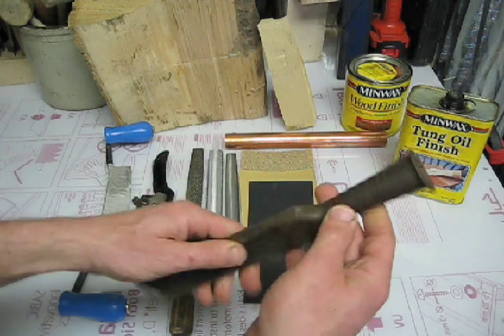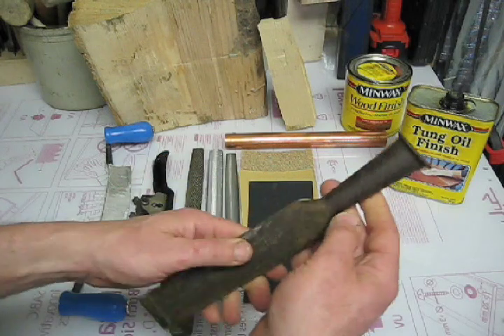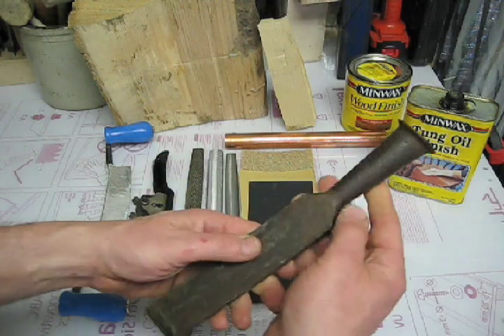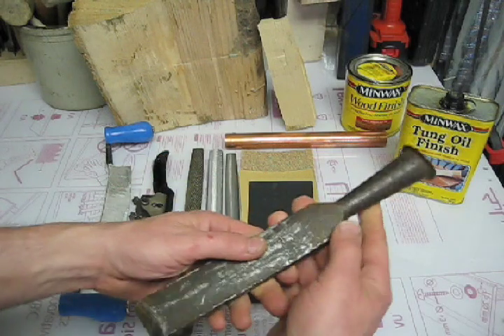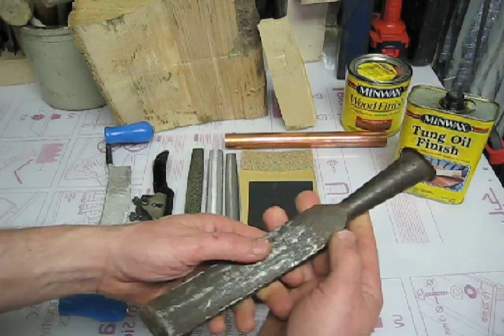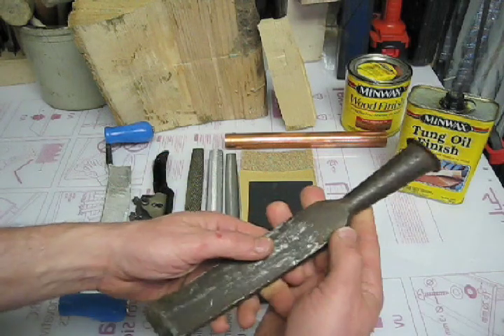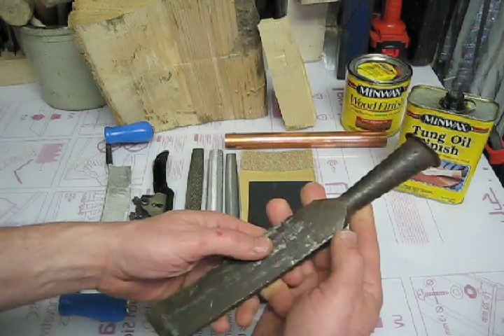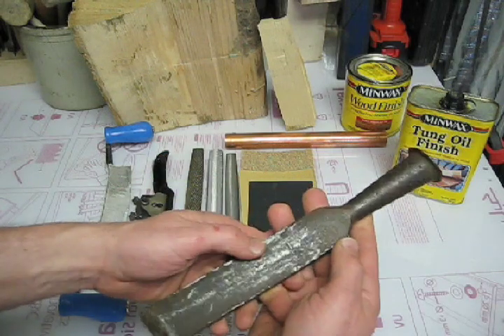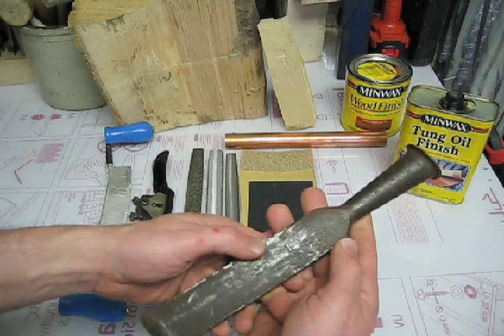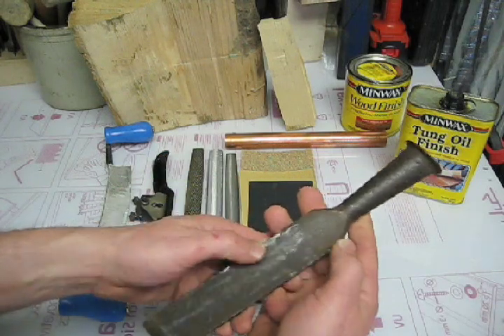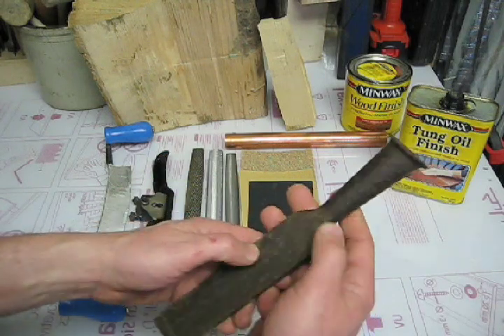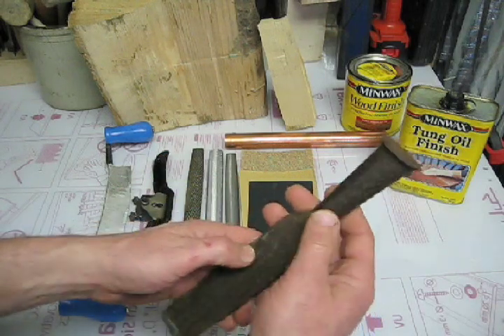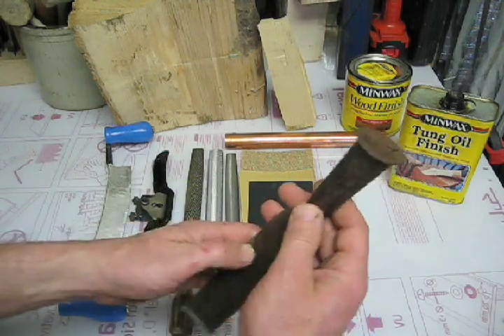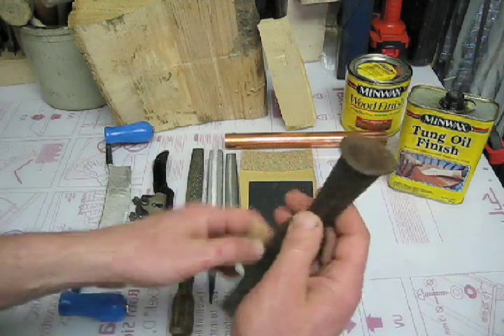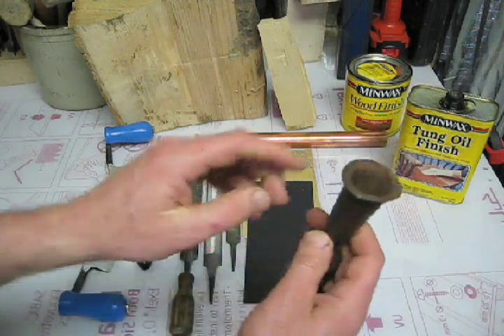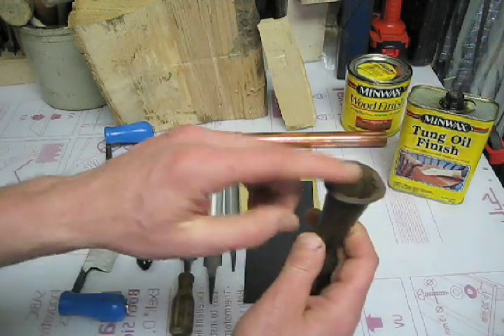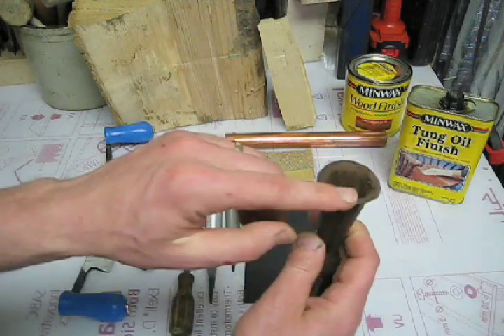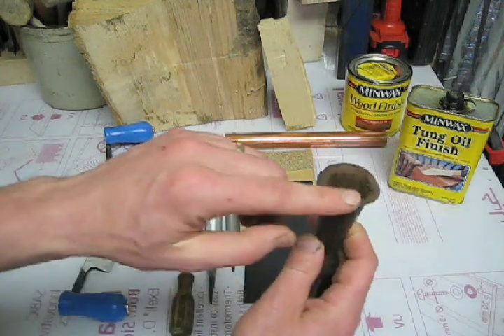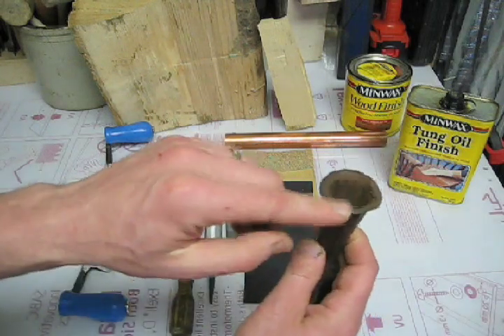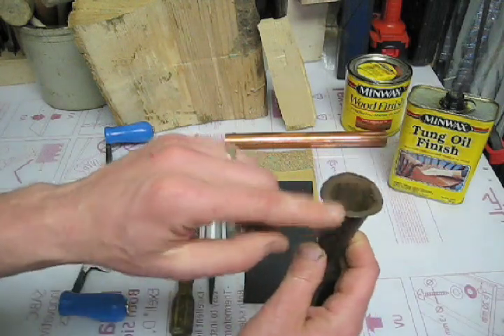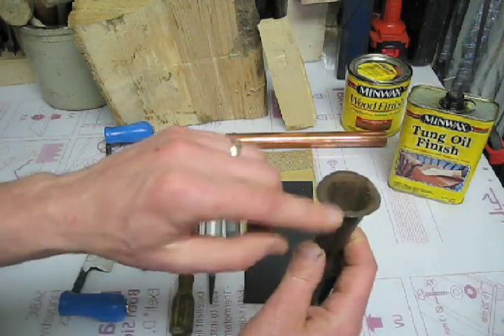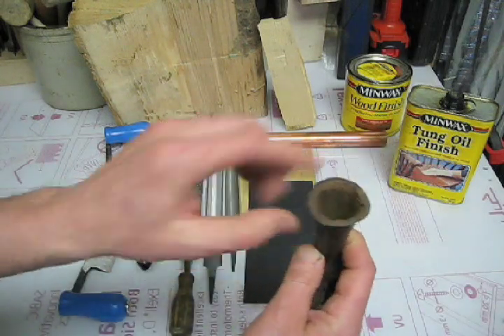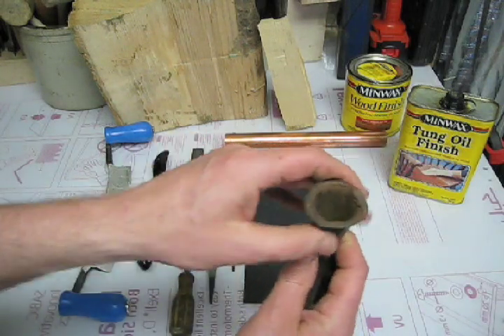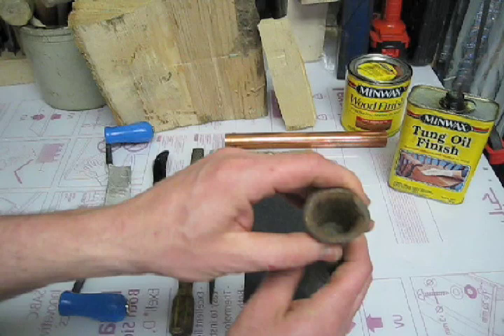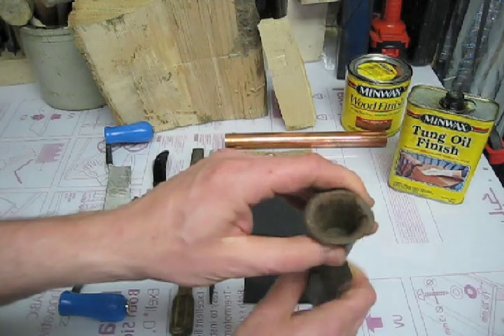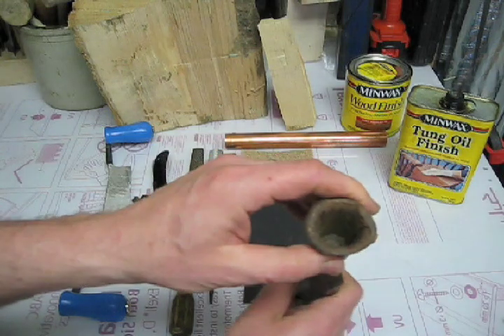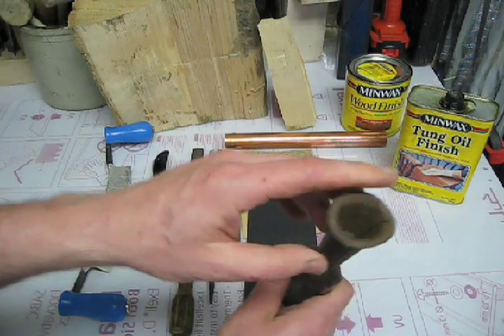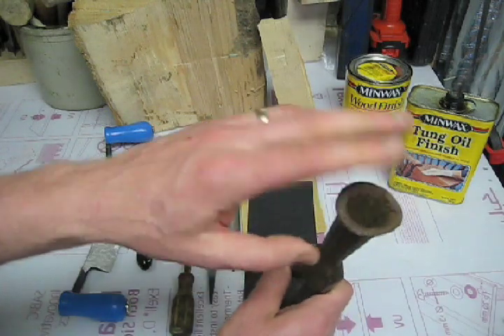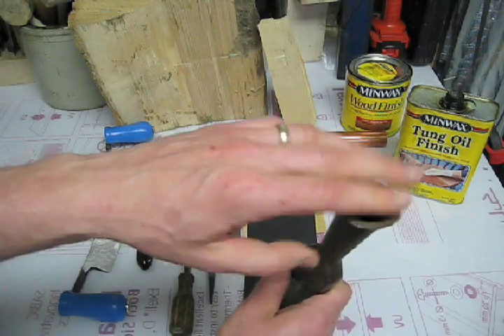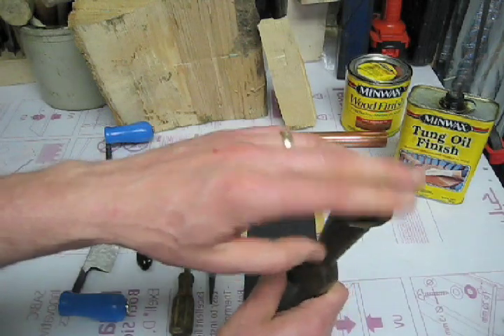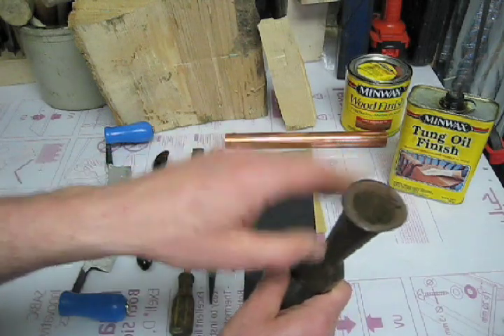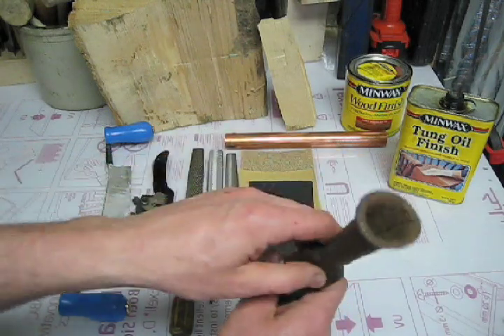And this is the chisel I got at the flea market this morning for three dollars. It's mostly rusty, not too pitted, and you can see where the handle was has been flared out because it's been hit with a hammer.